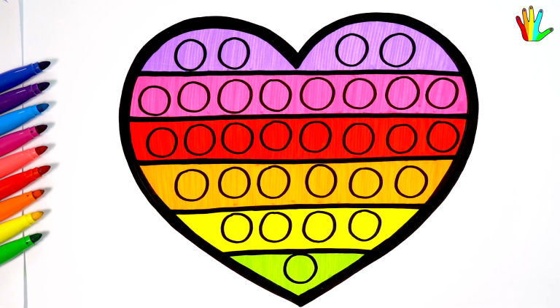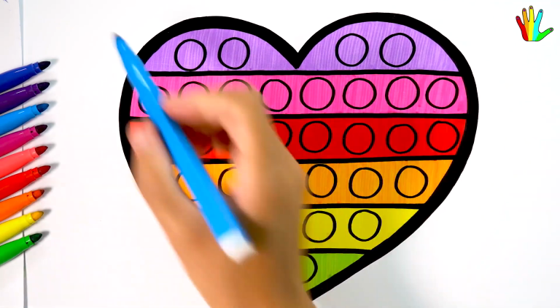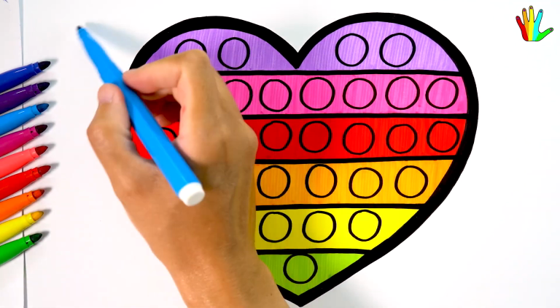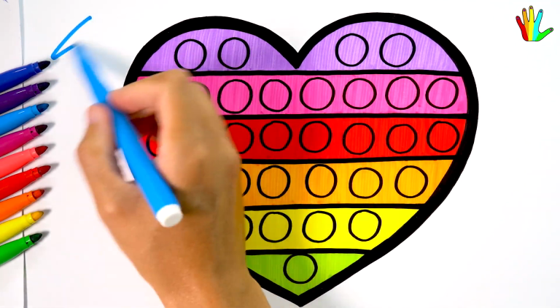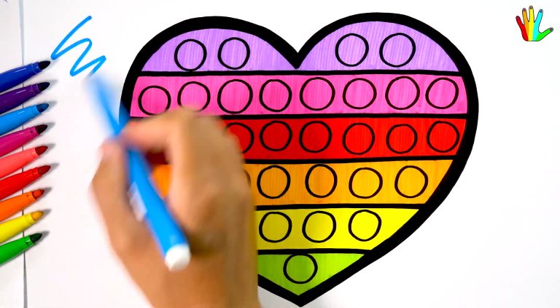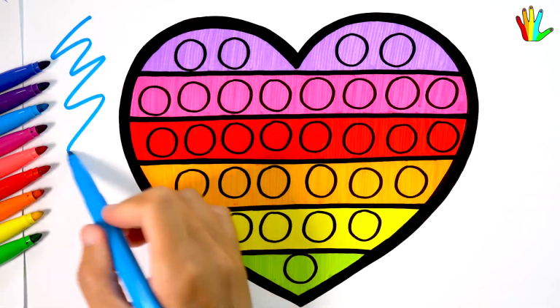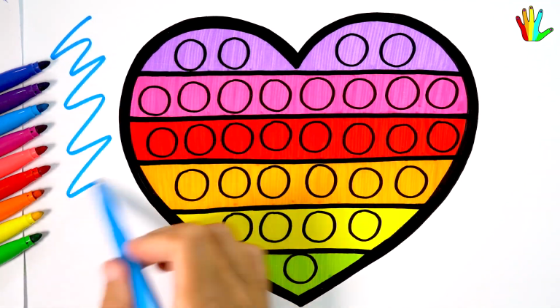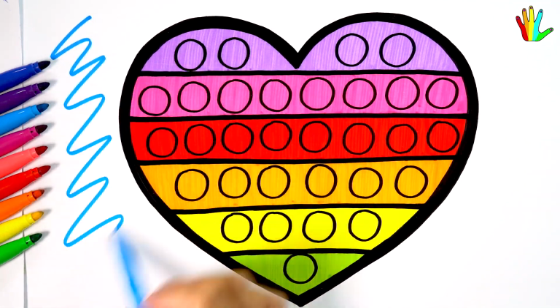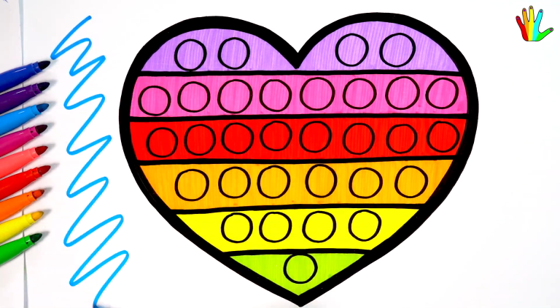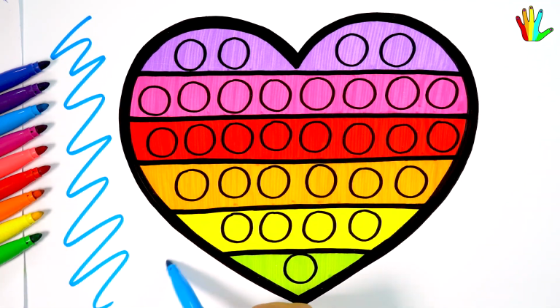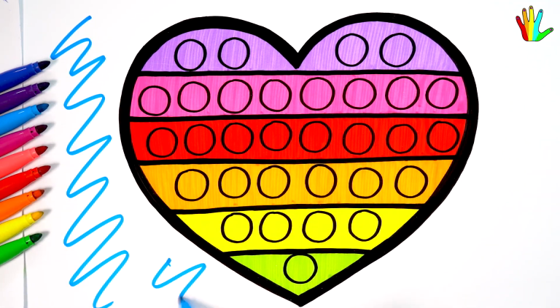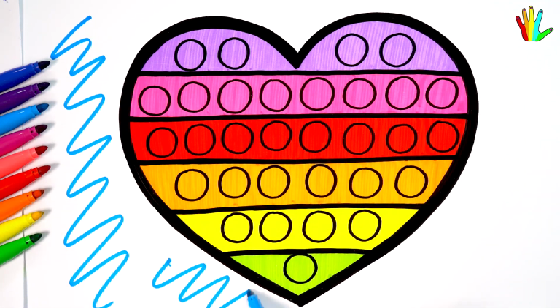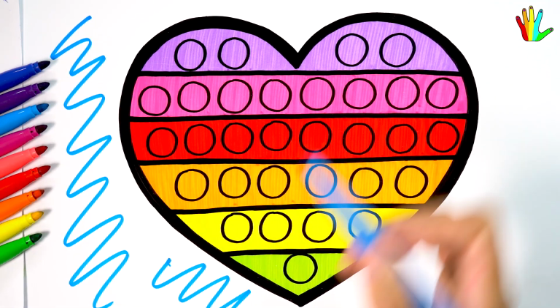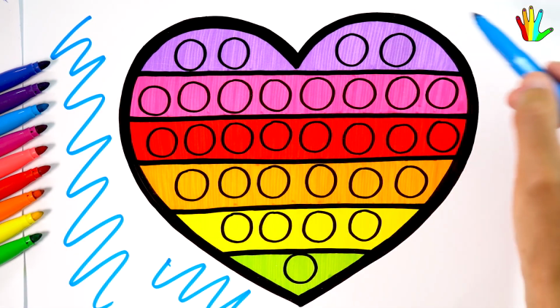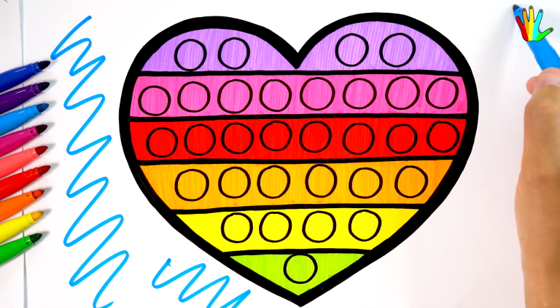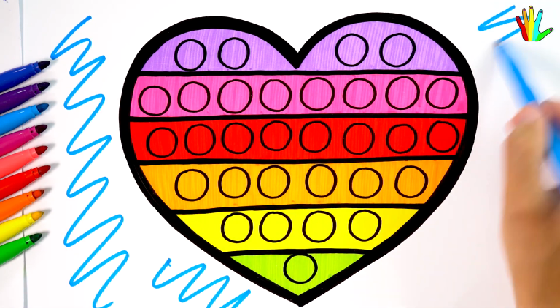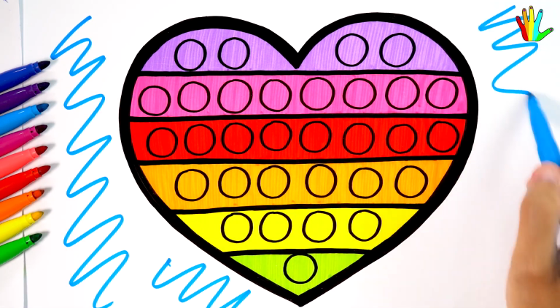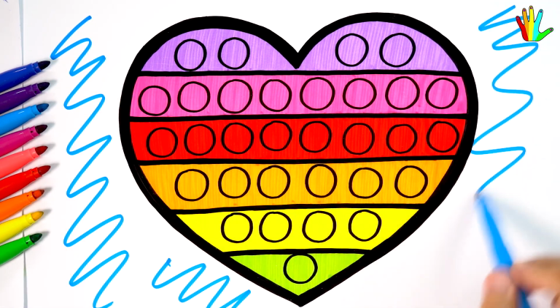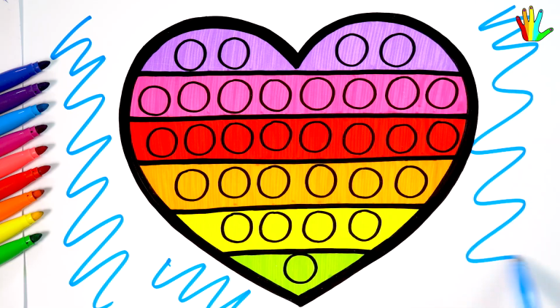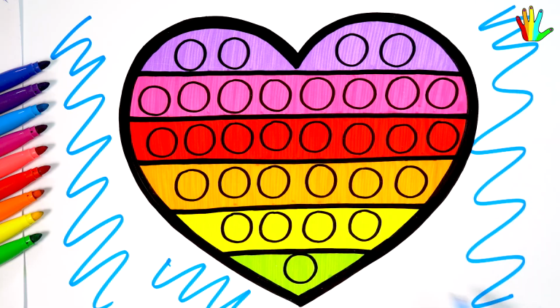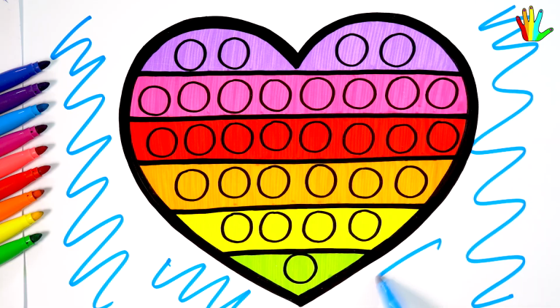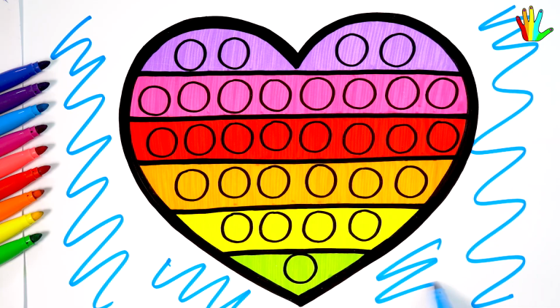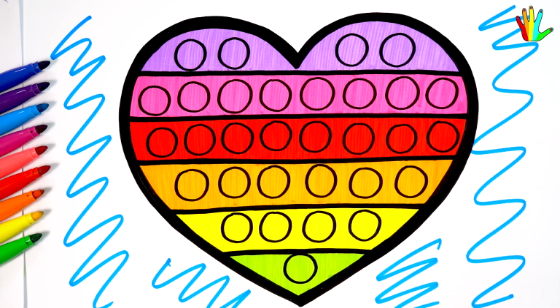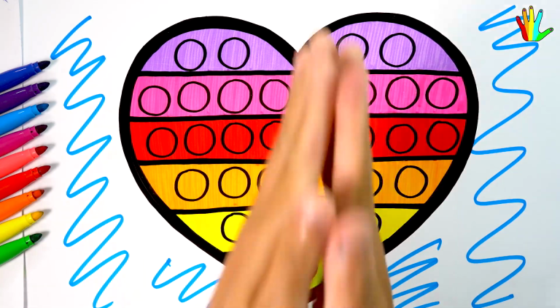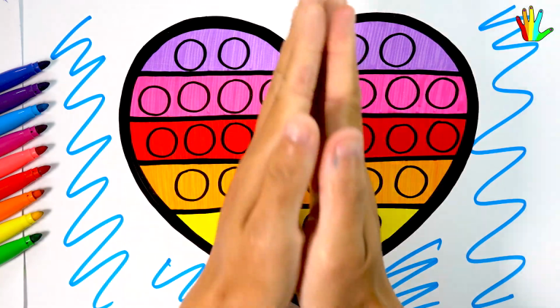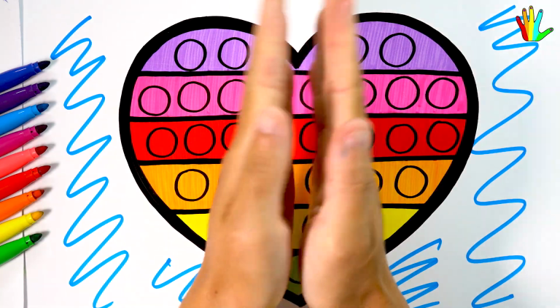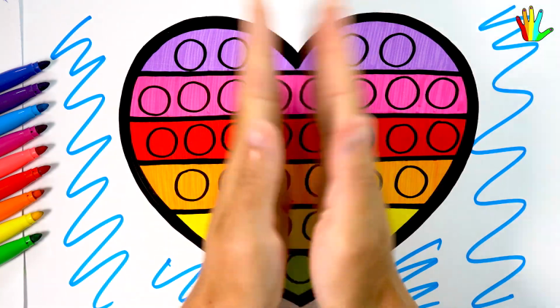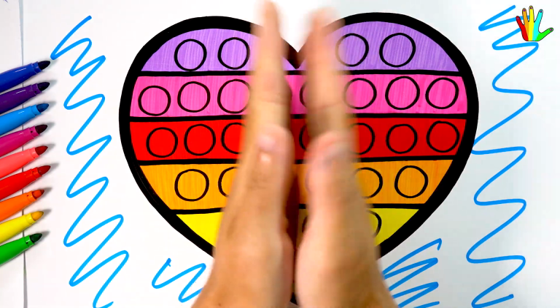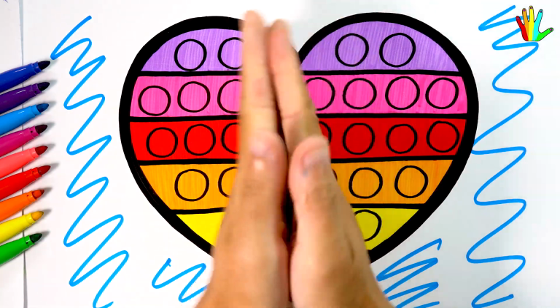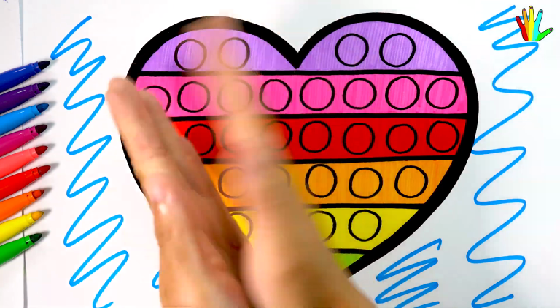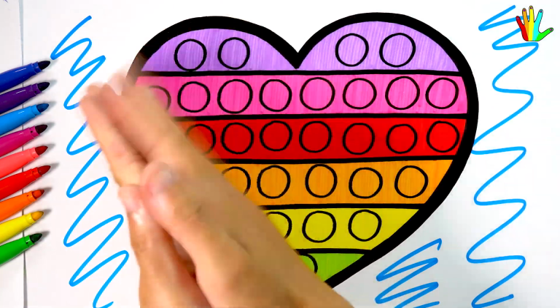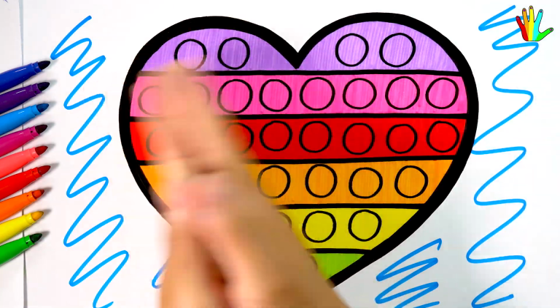I will color the background. Wow, it's so cute.